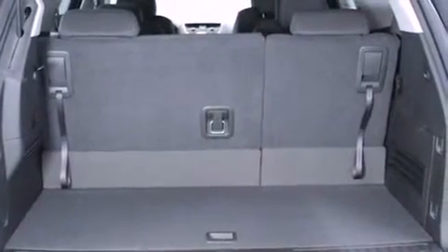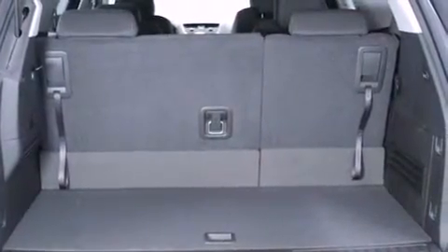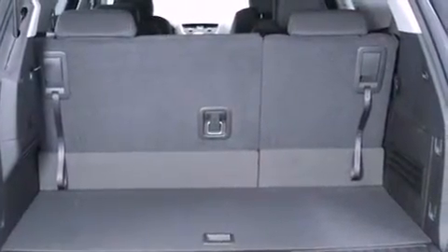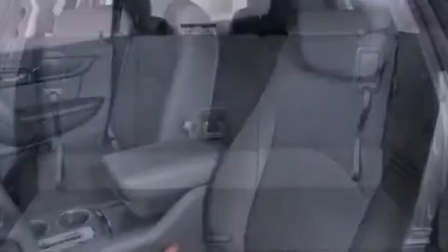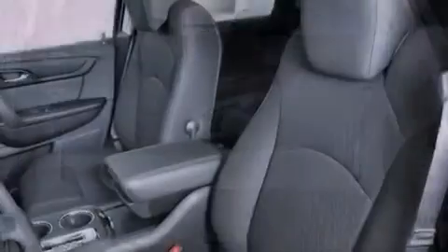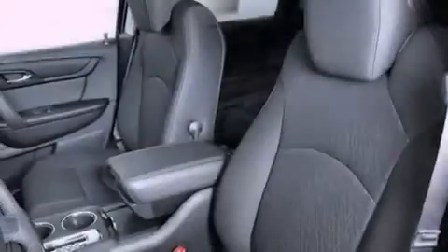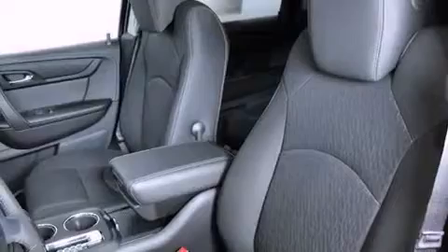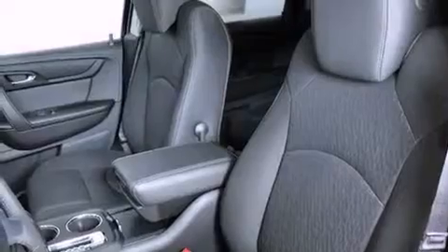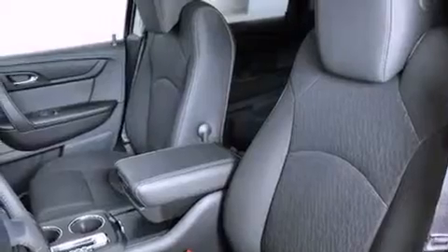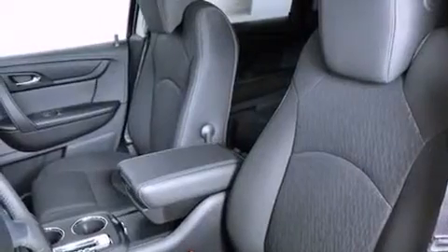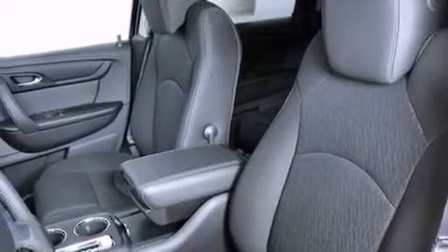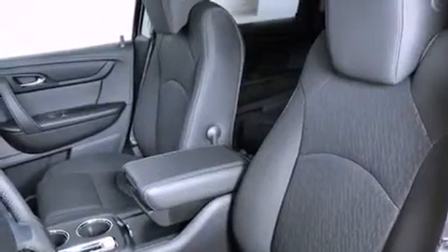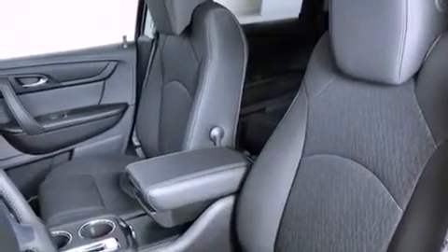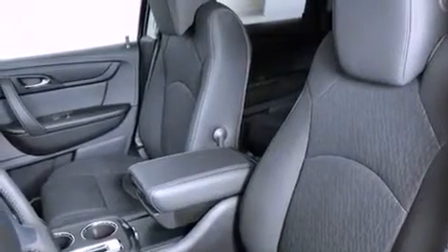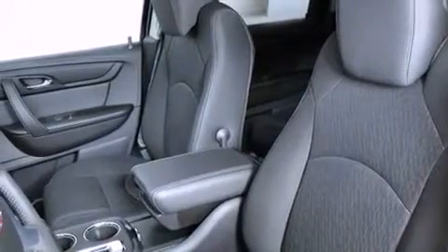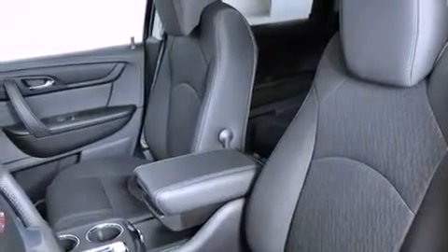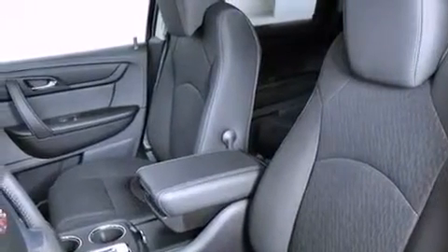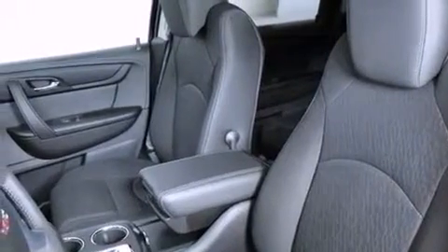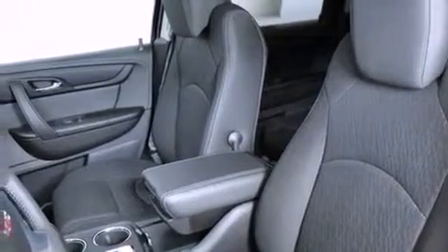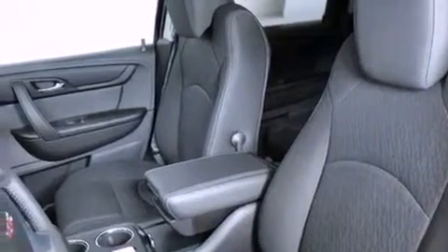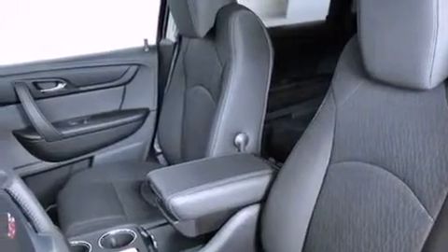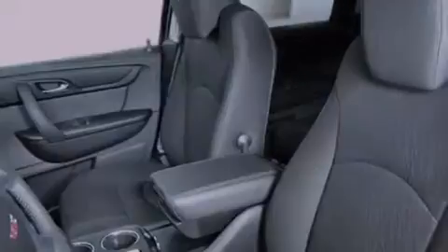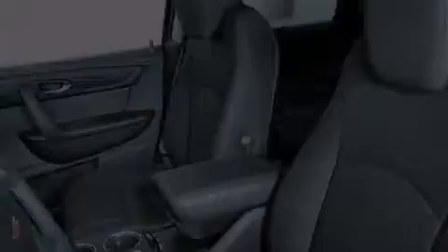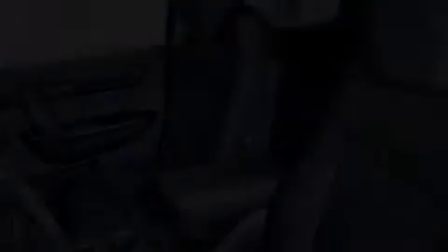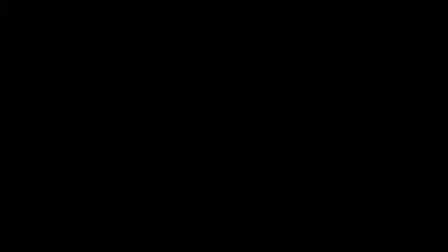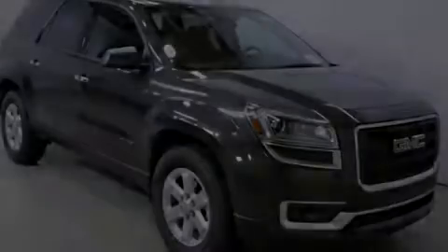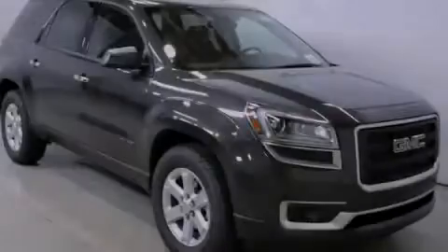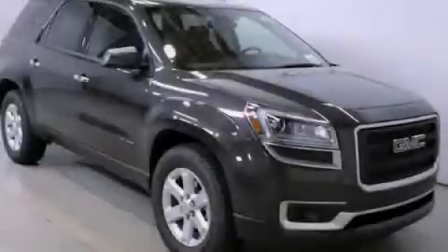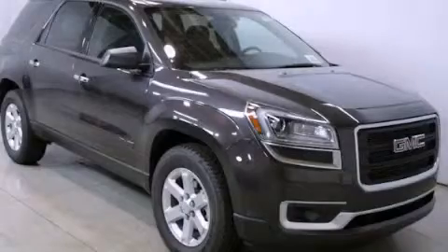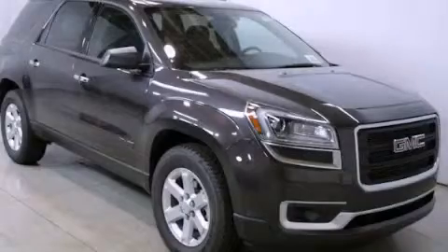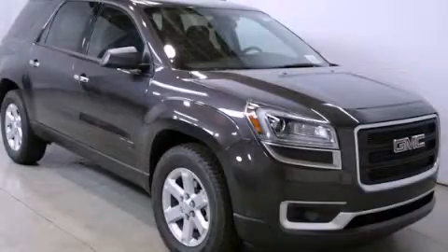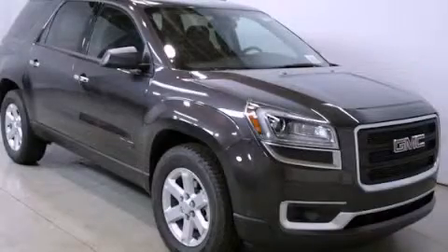Dual power seats and a navigation system. This automobile won't last long at this price. Call and arrange a test drive now.